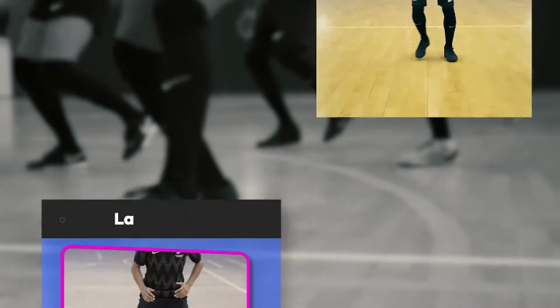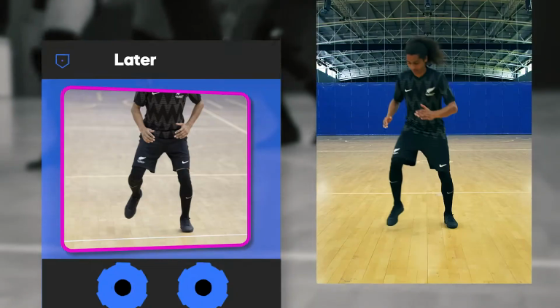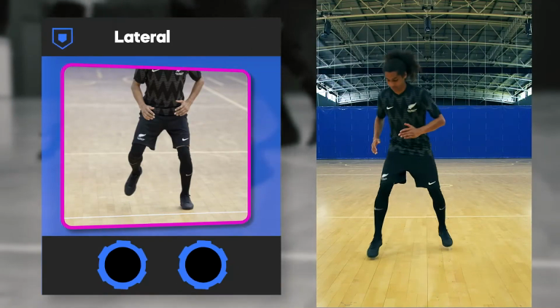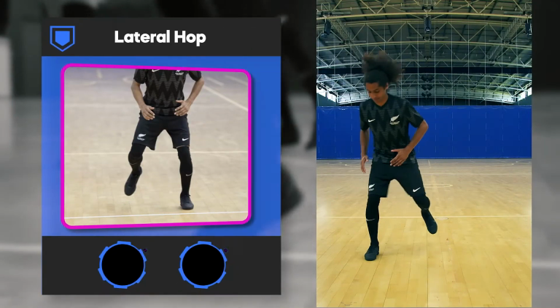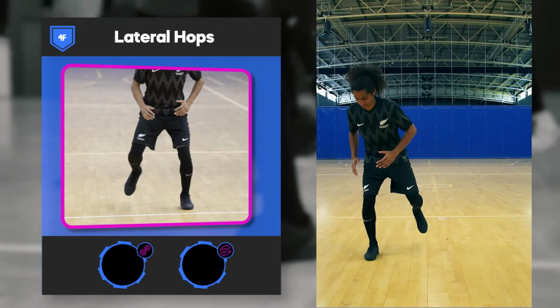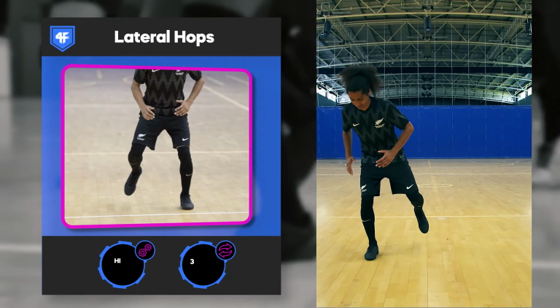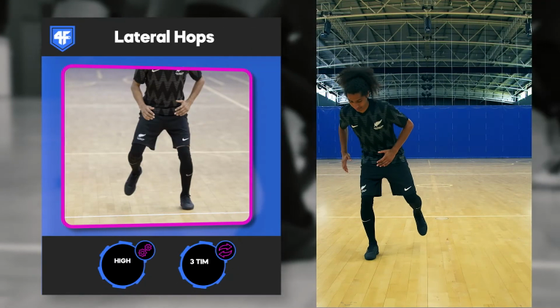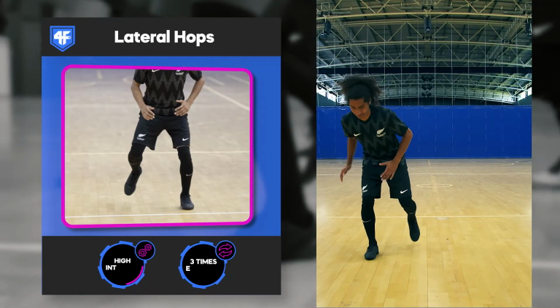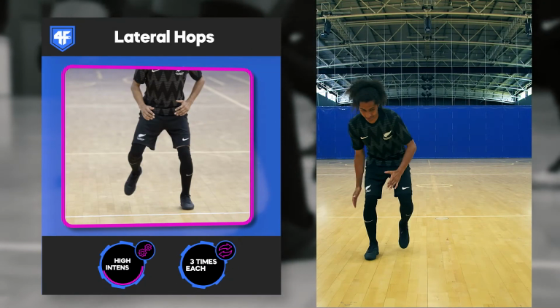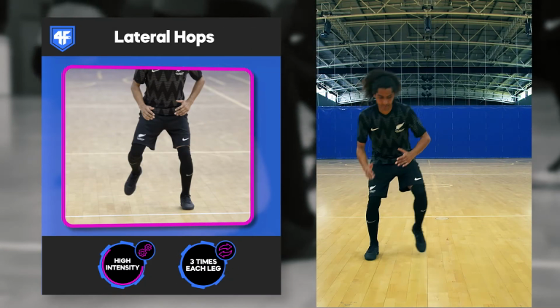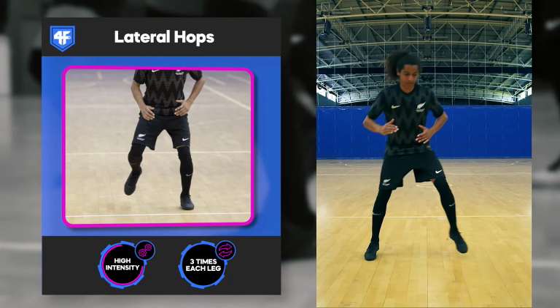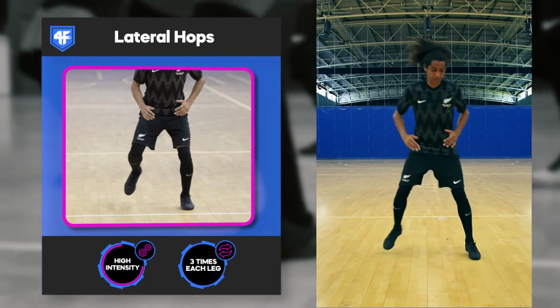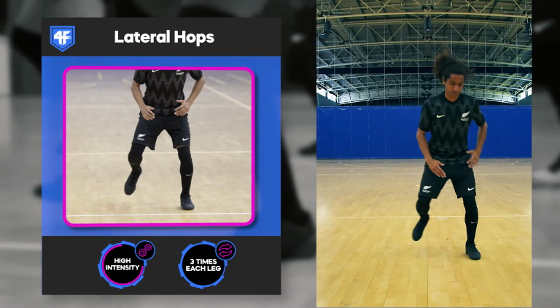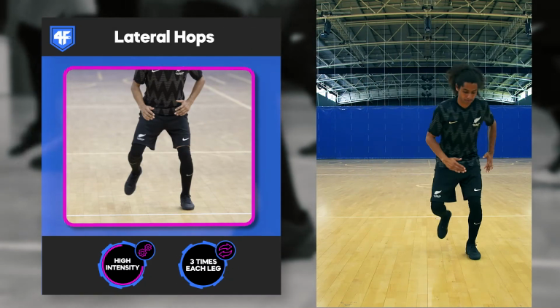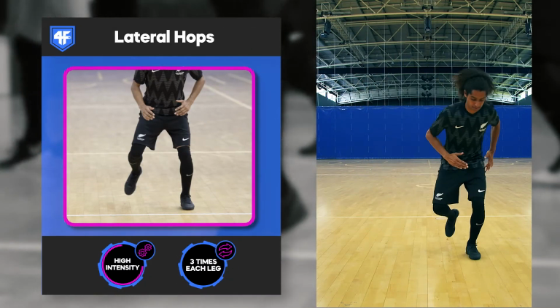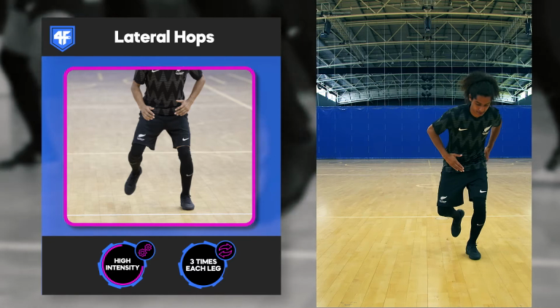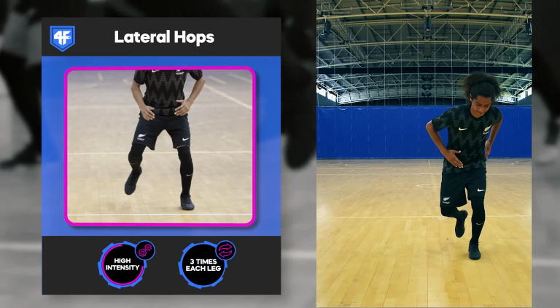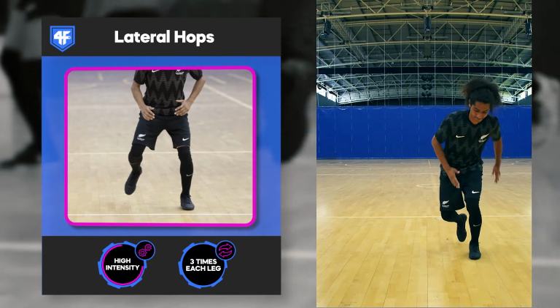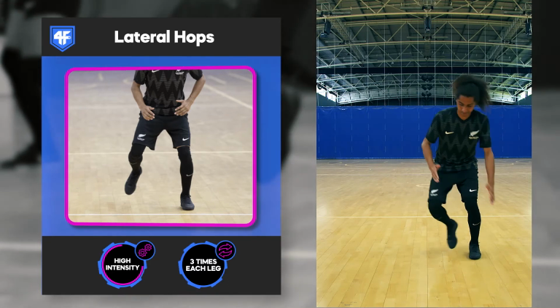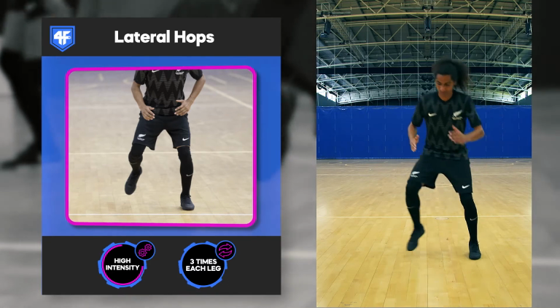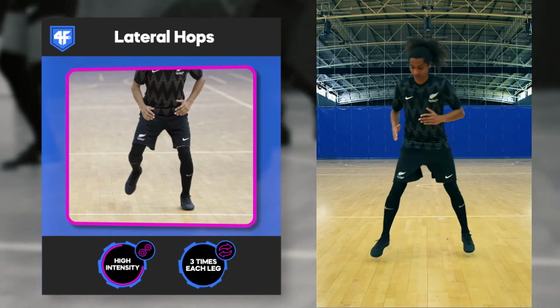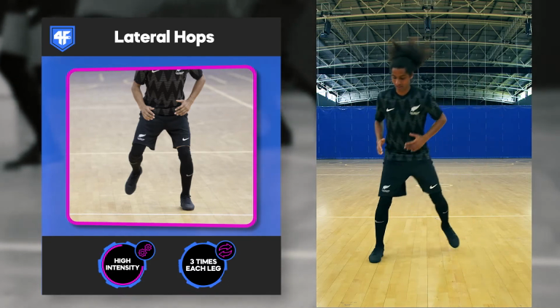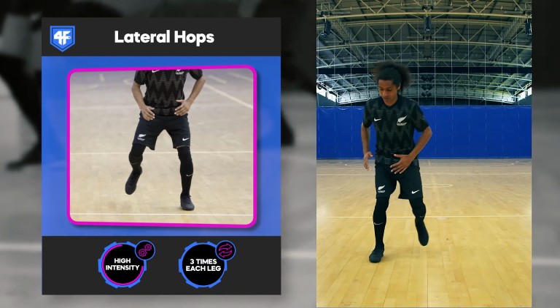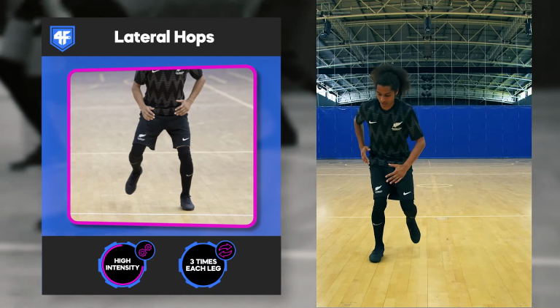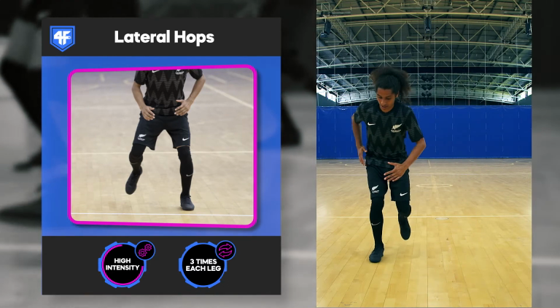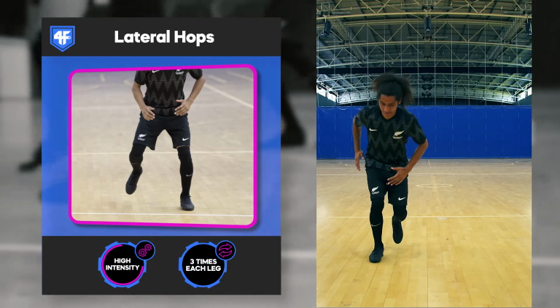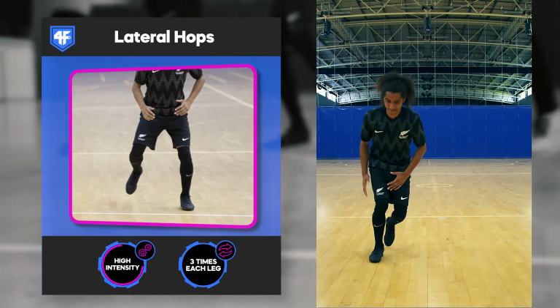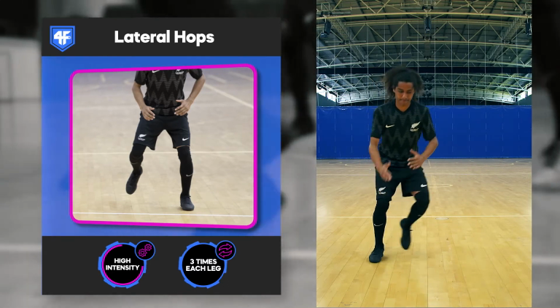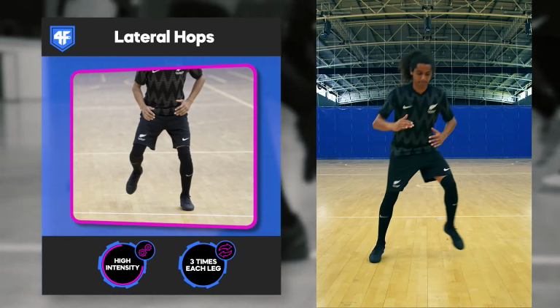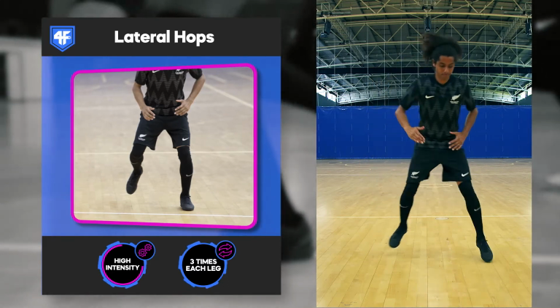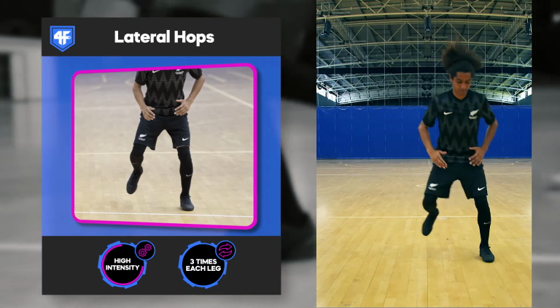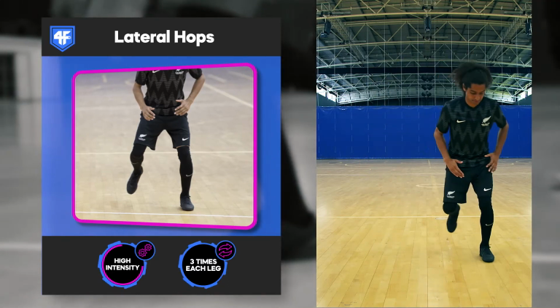Exercise 5: Lateral hops. Hop and stick sideways one meter on each leg.